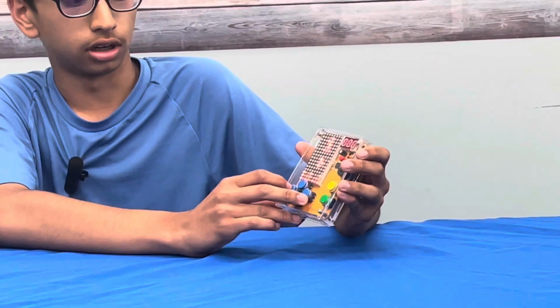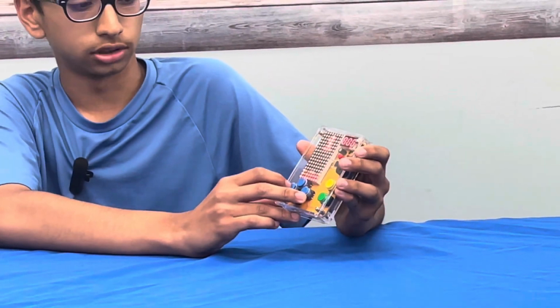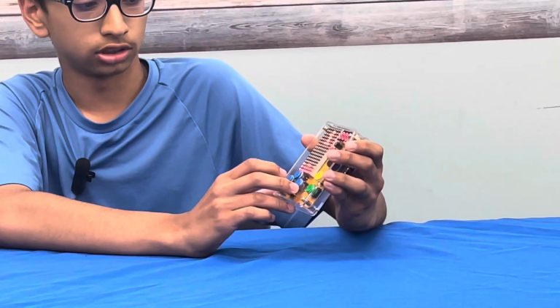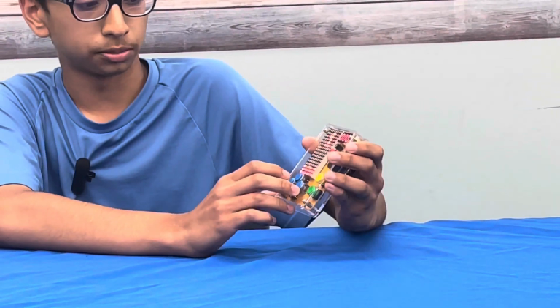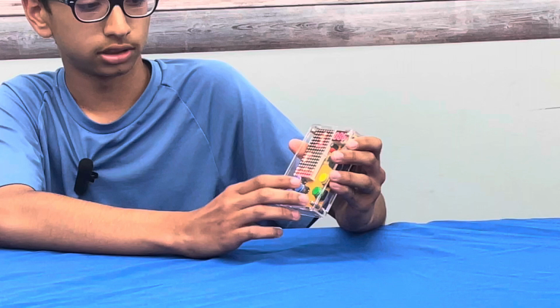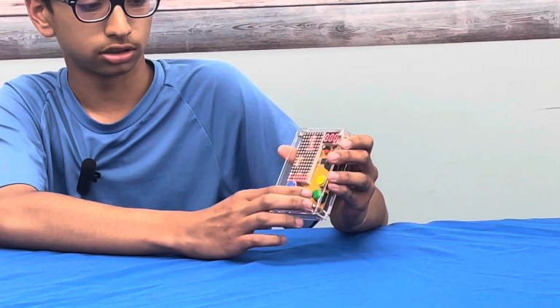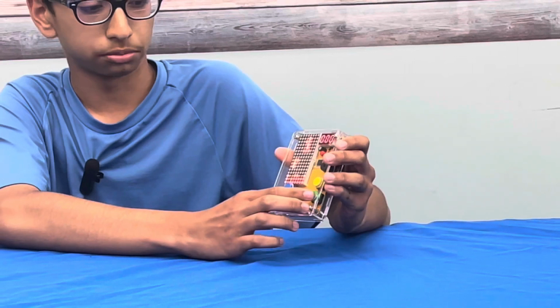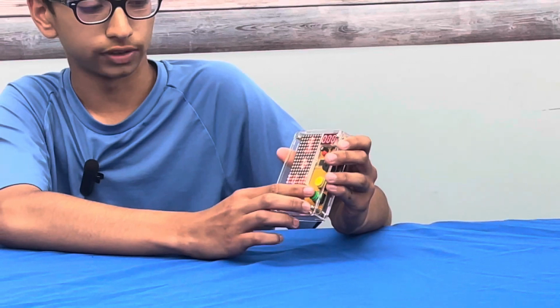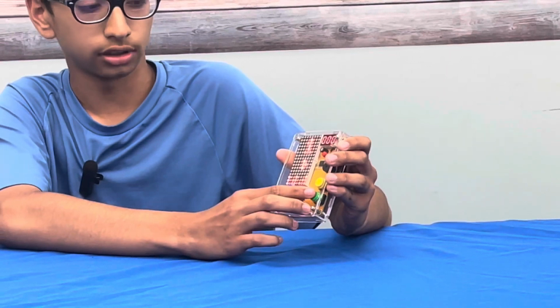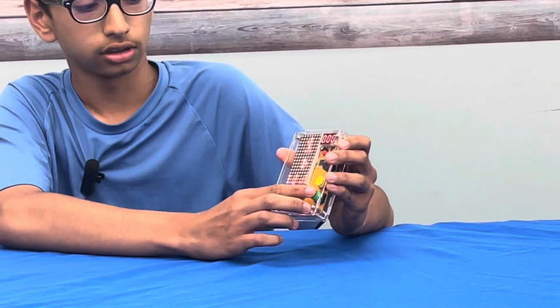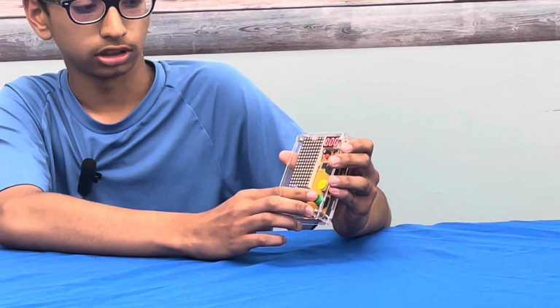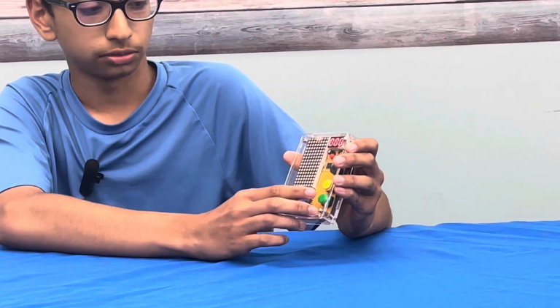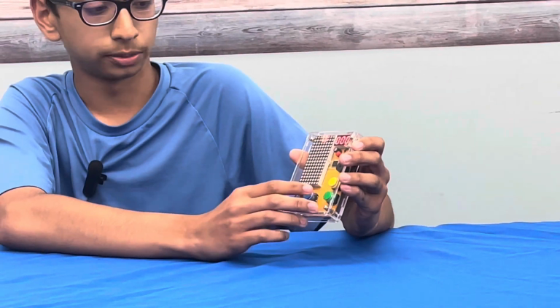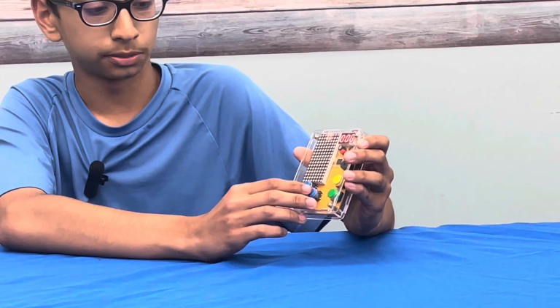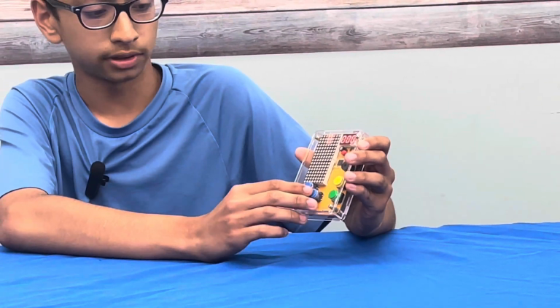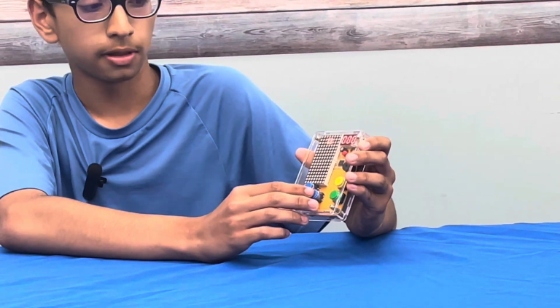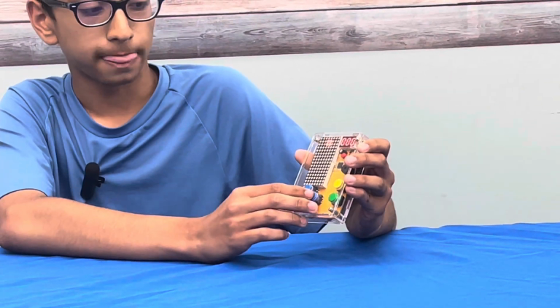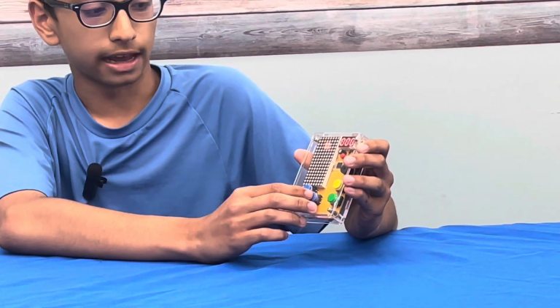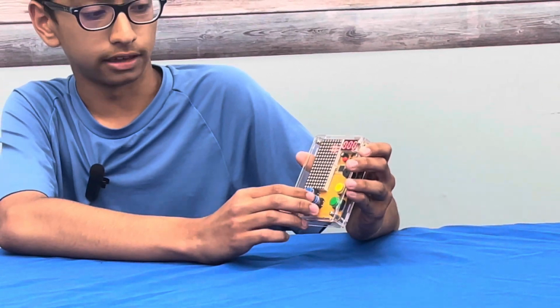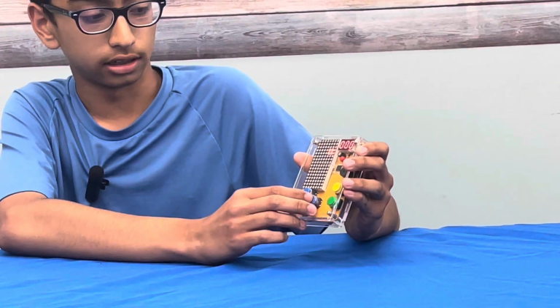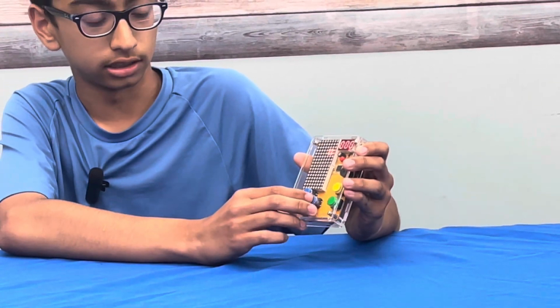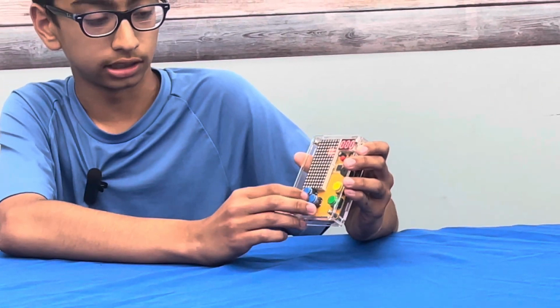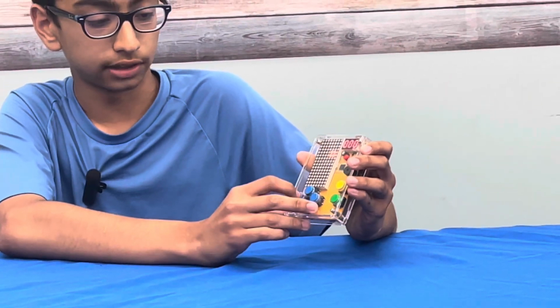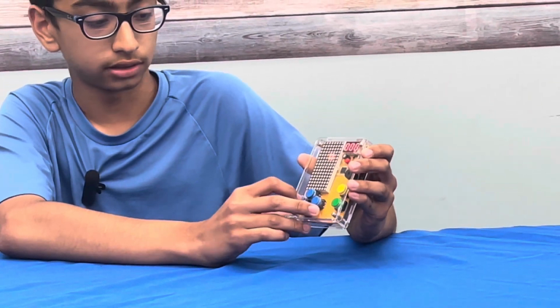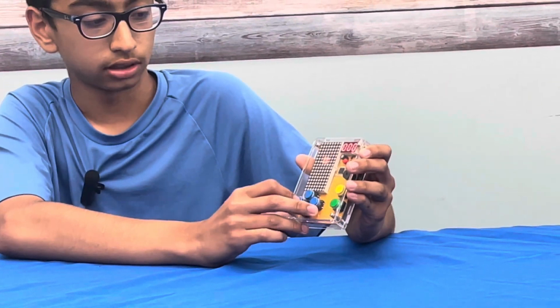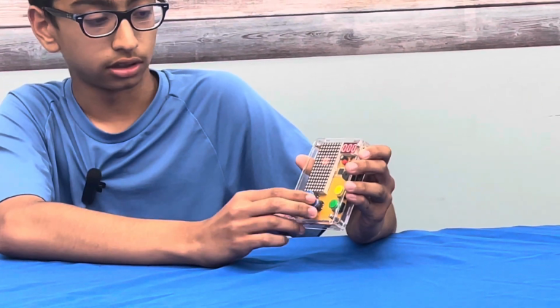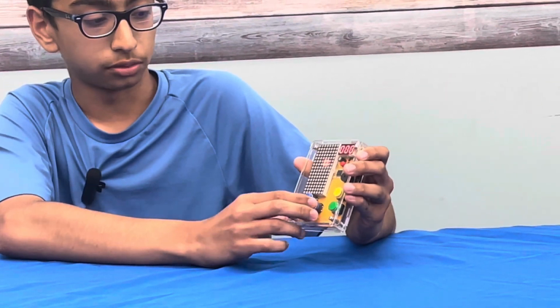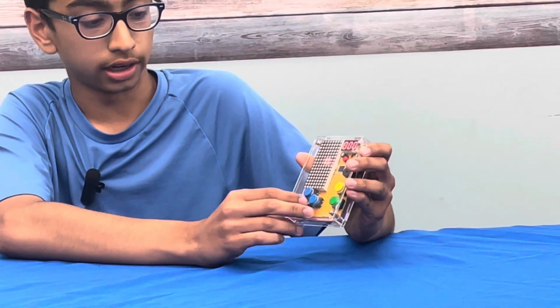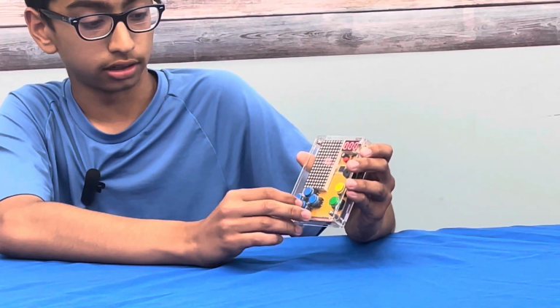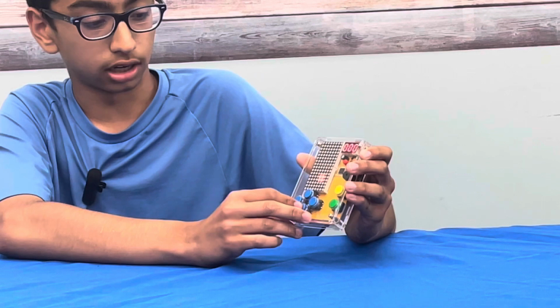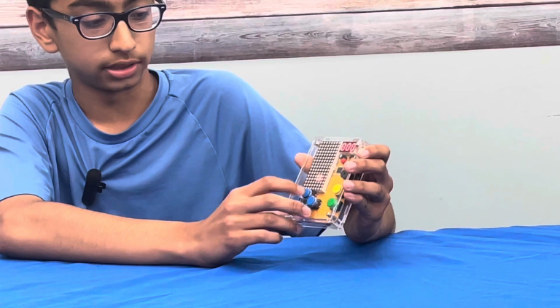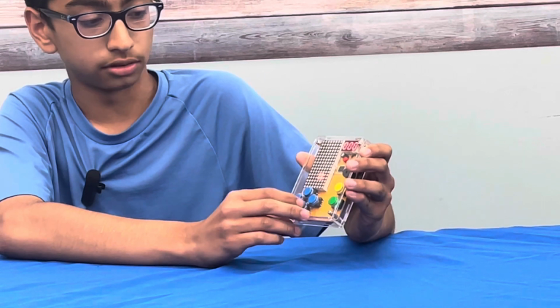The start button is this button over here. You press this button, and this is left, right, up, and down.